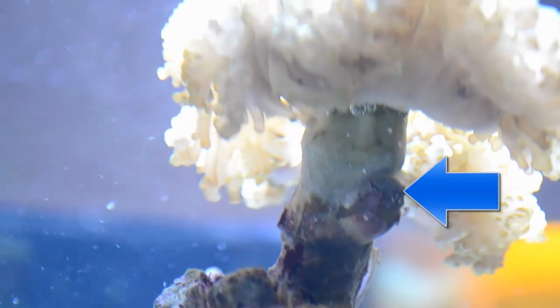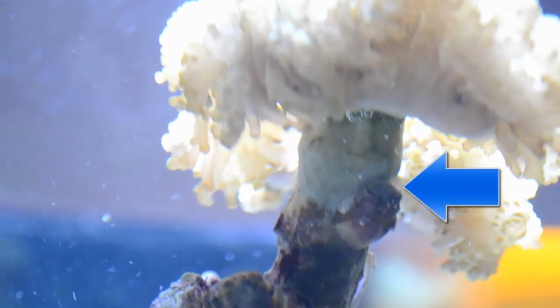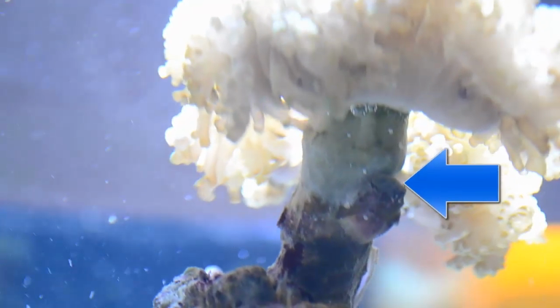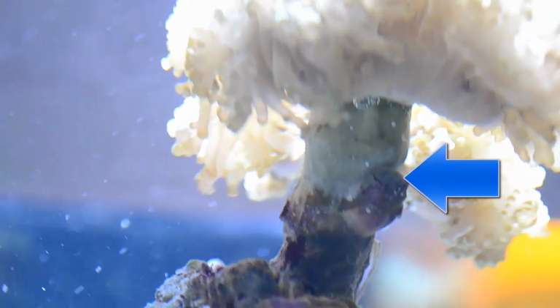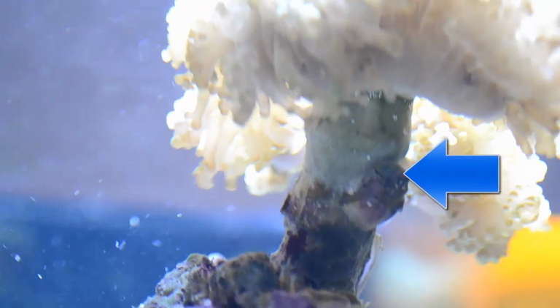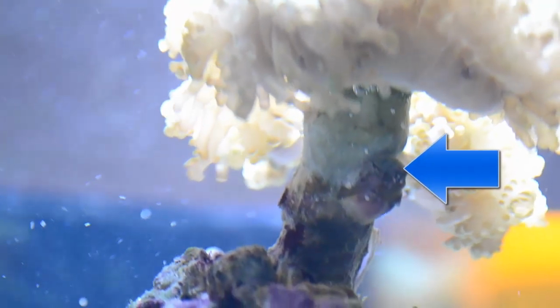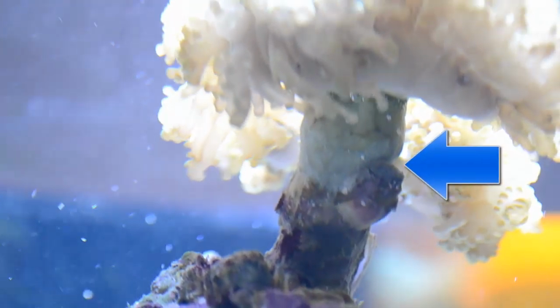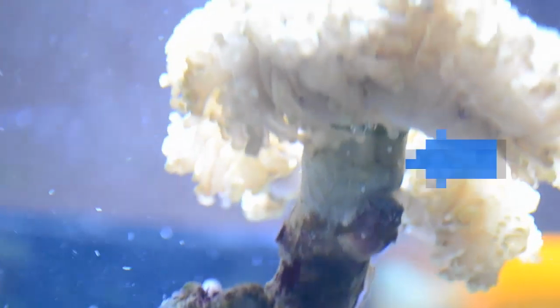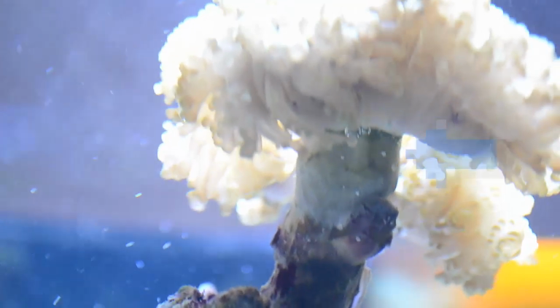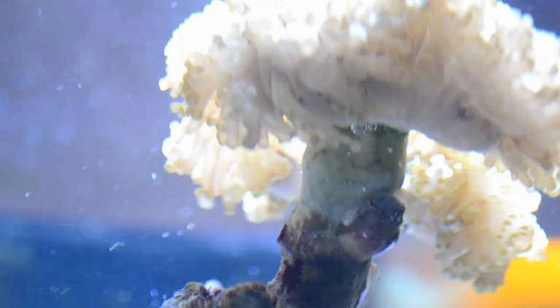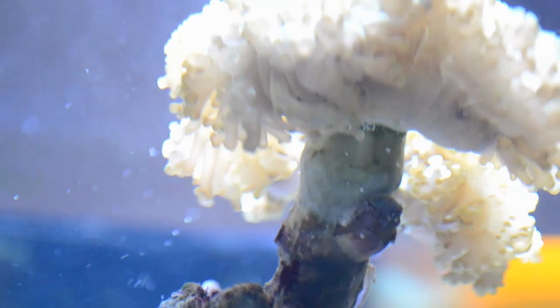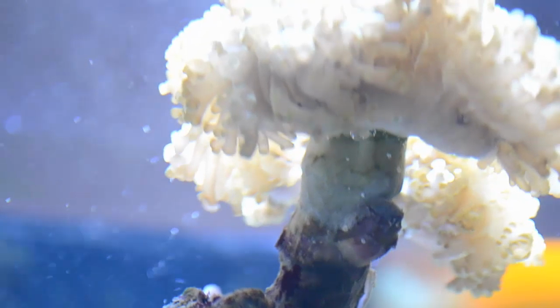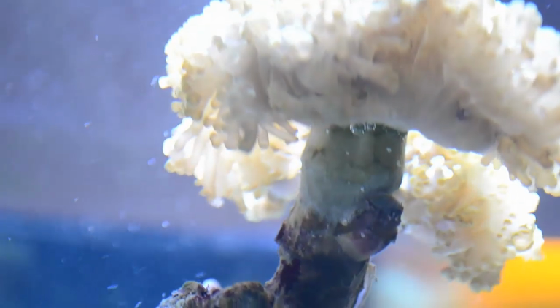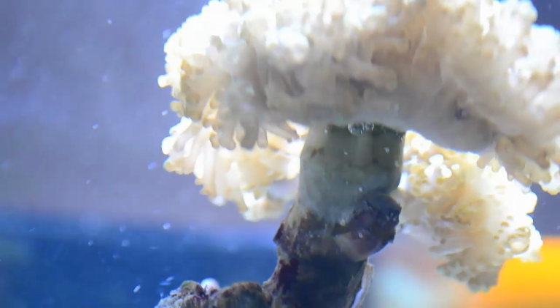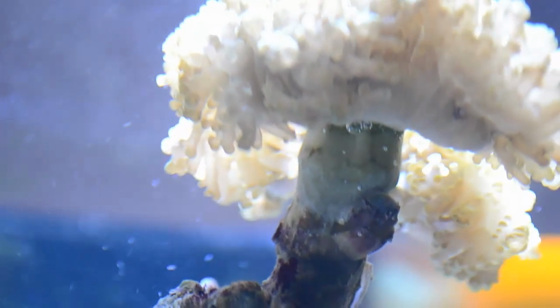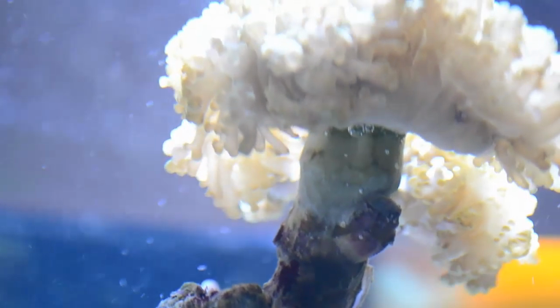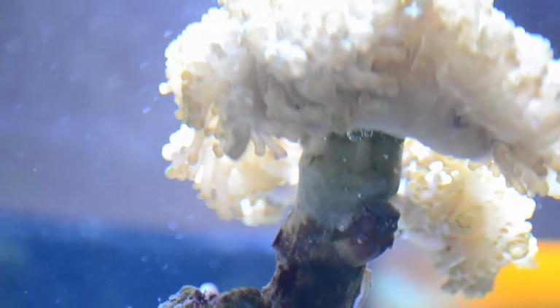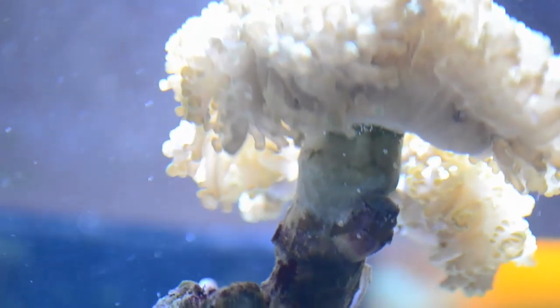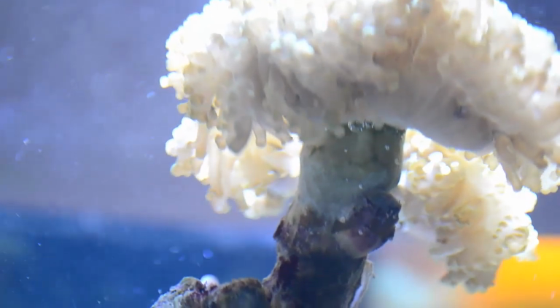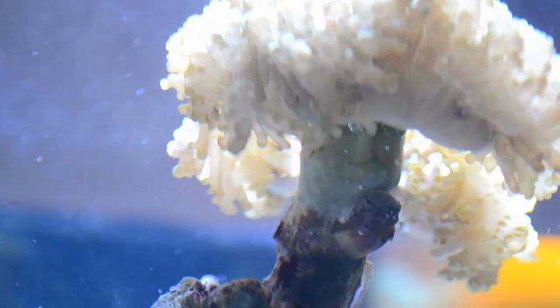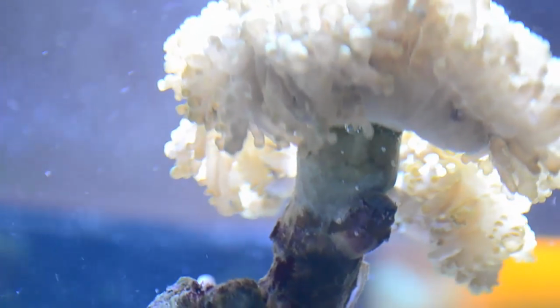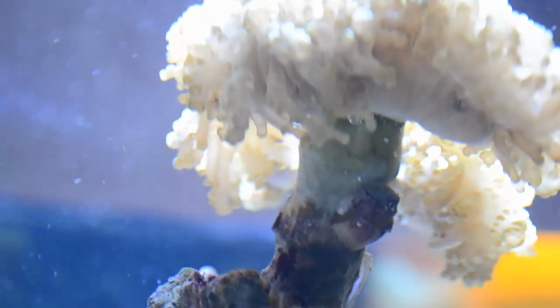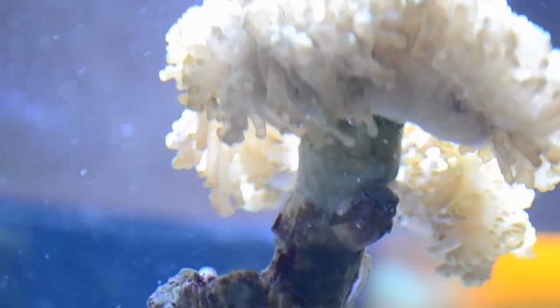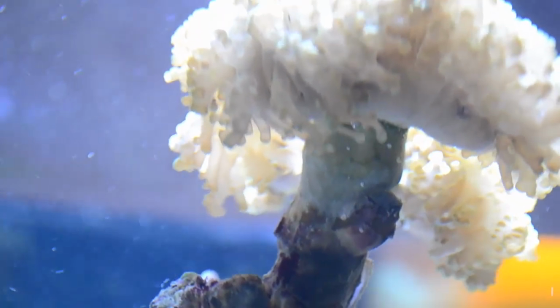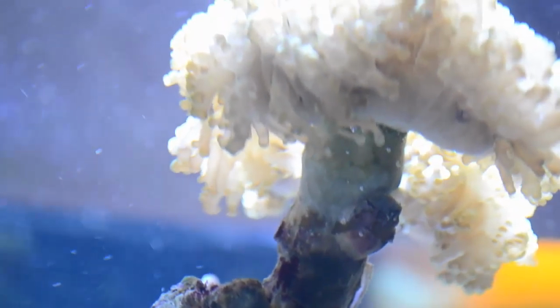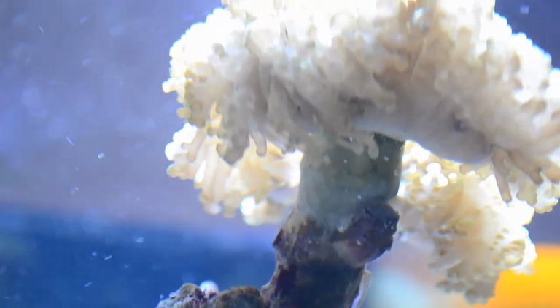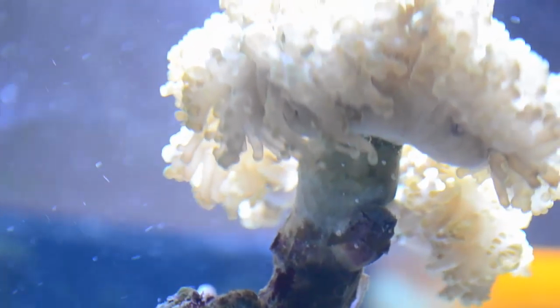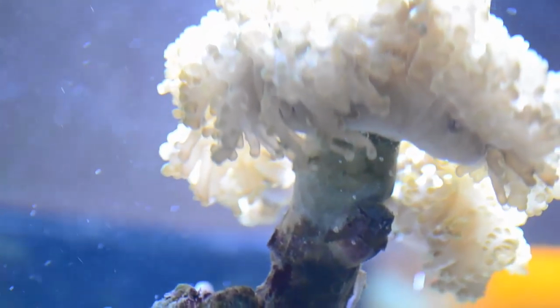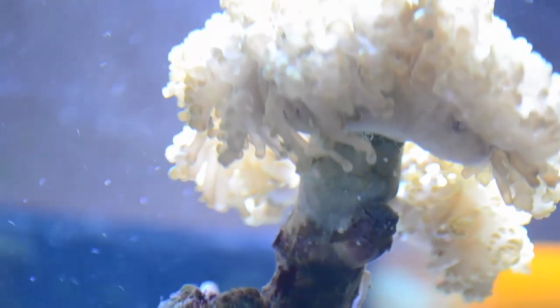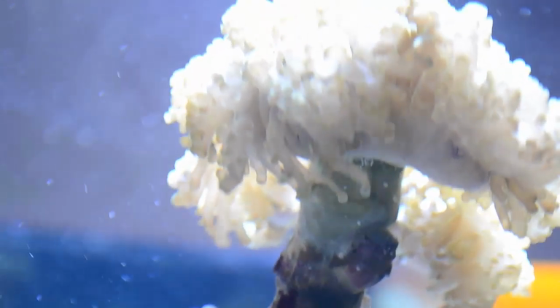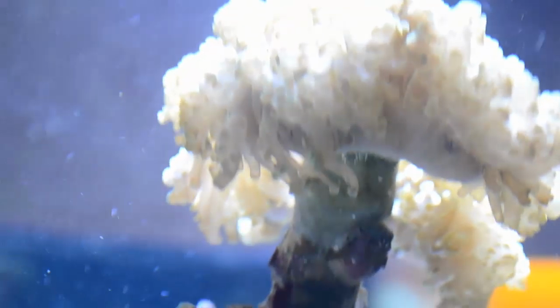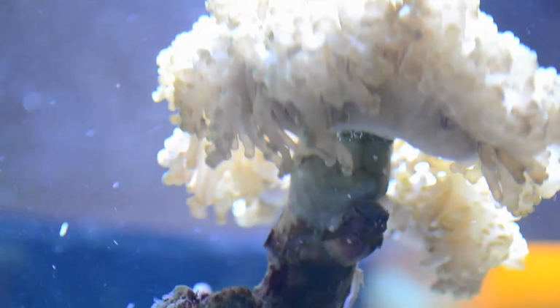So if you want to frag your Euphyllia coral or your frog spawn coral, you should just cut that skeleton apart and split the heads off.